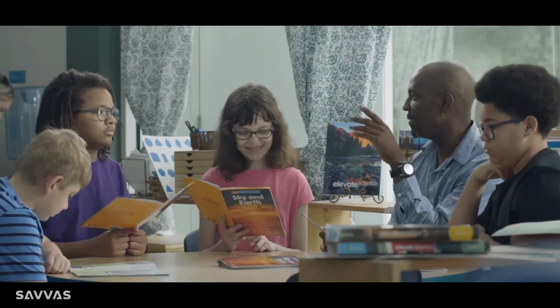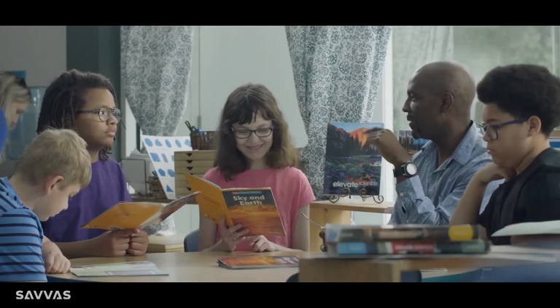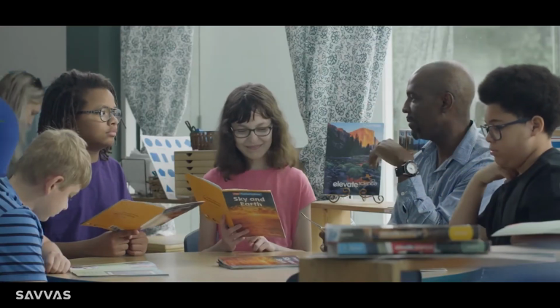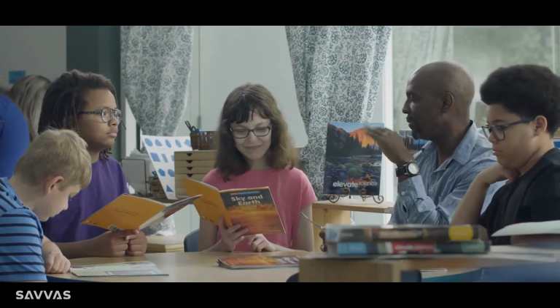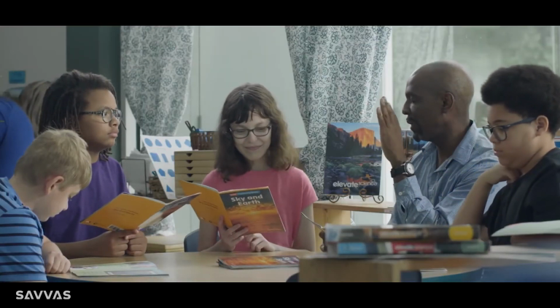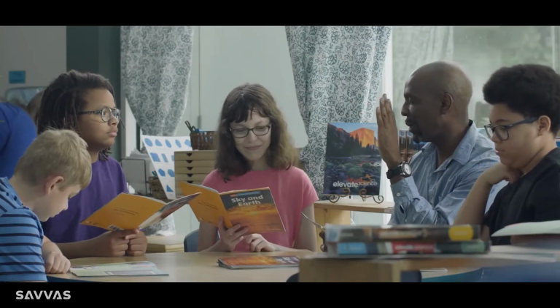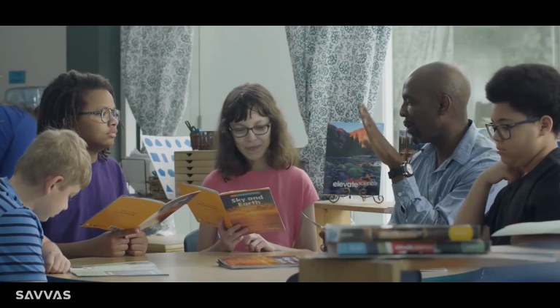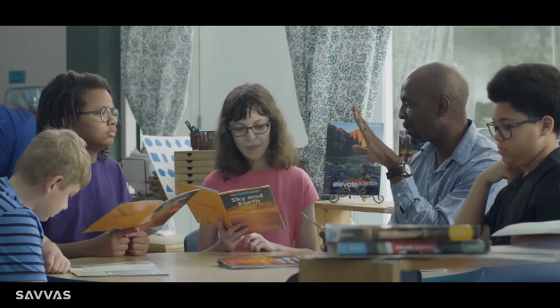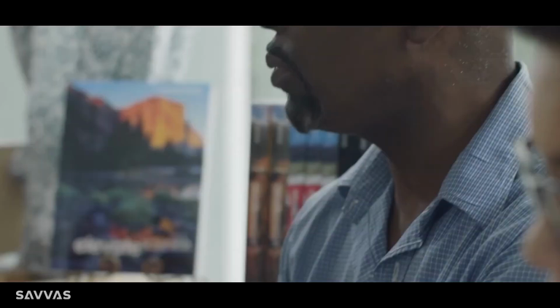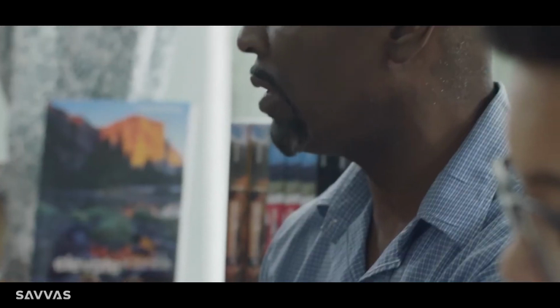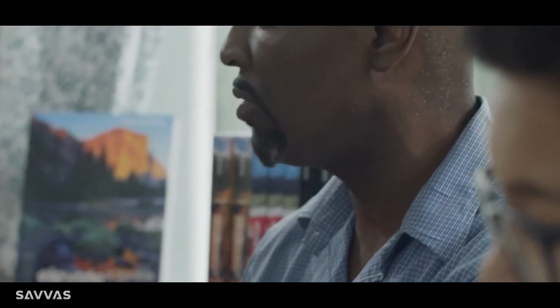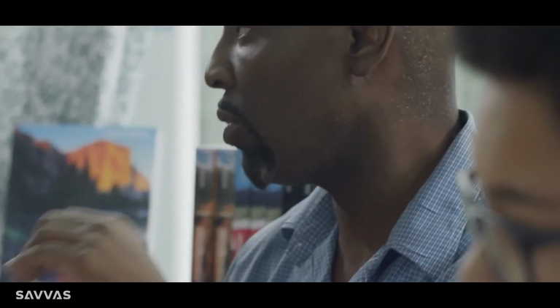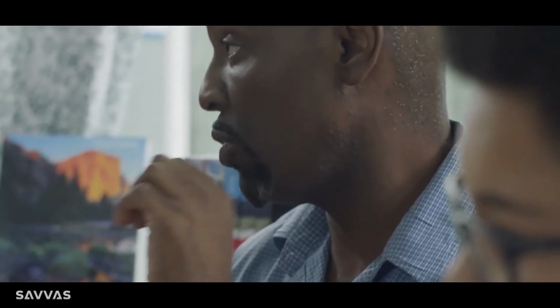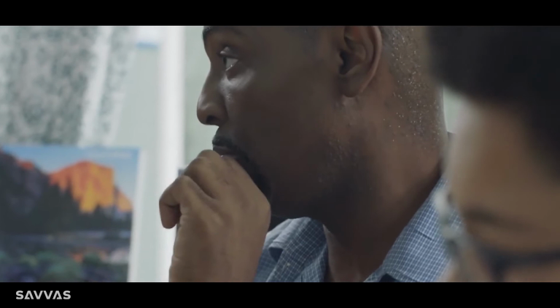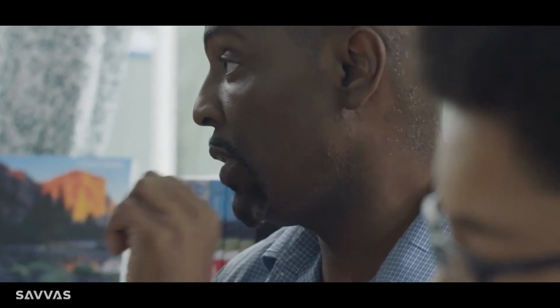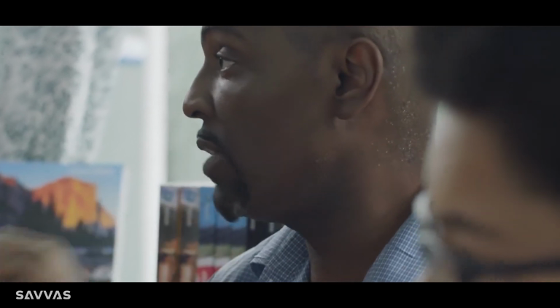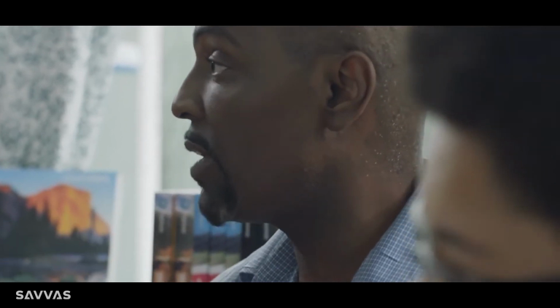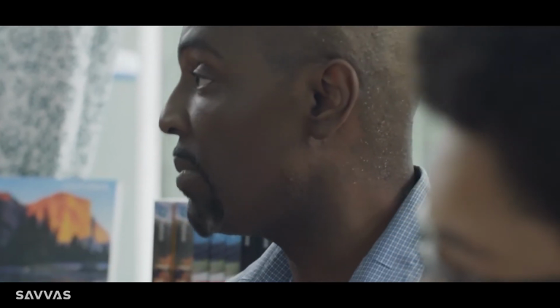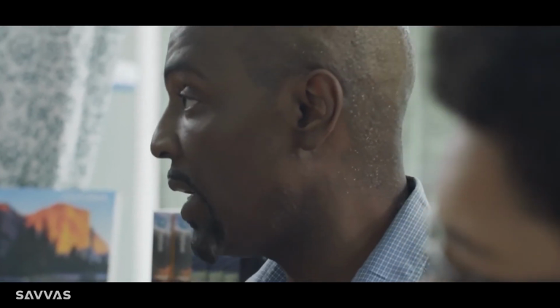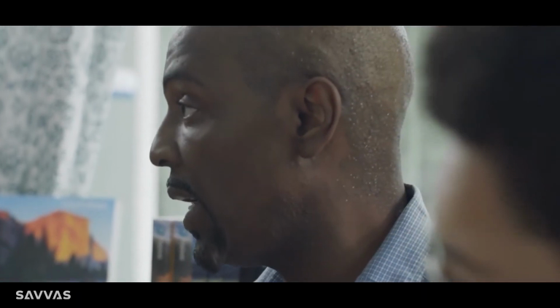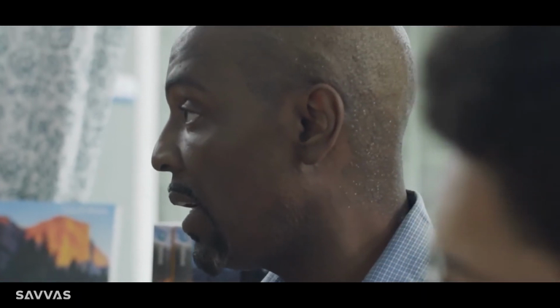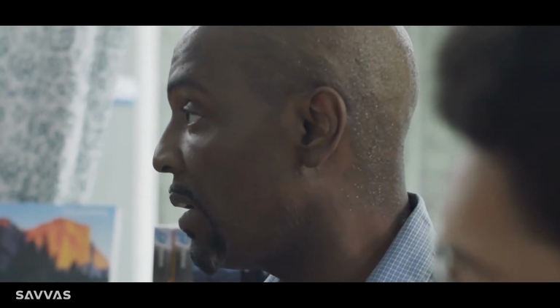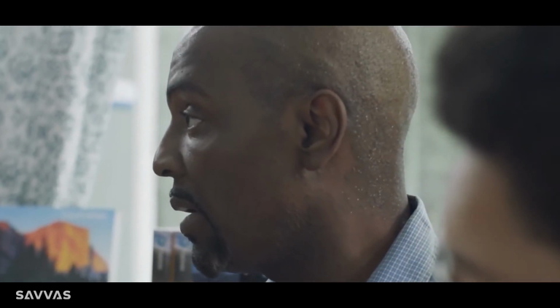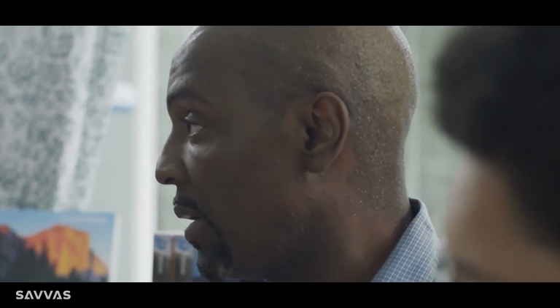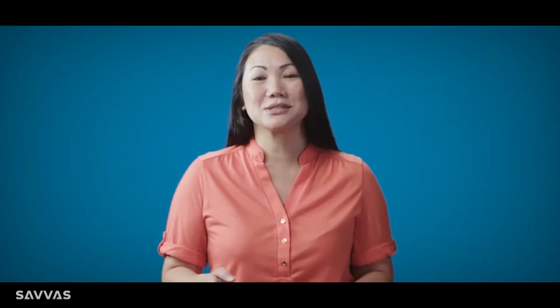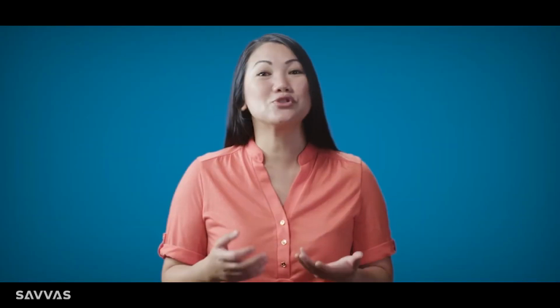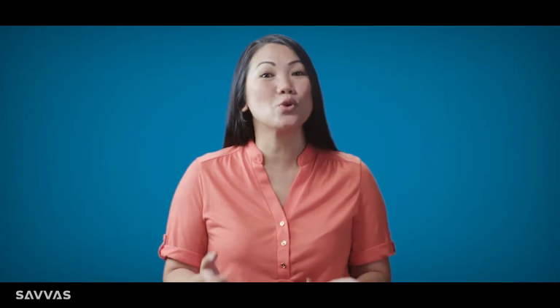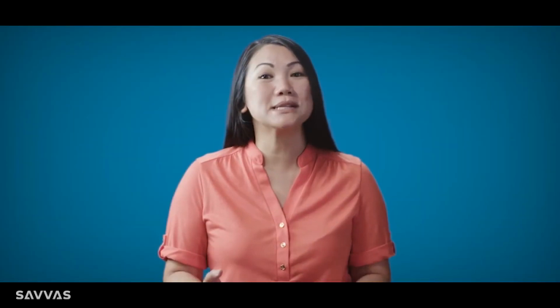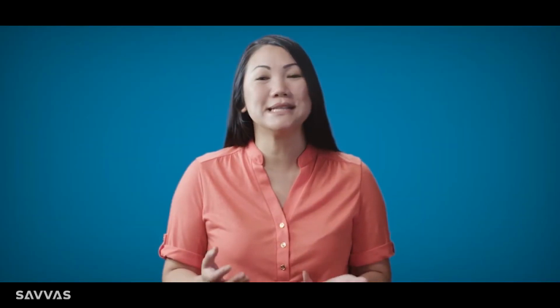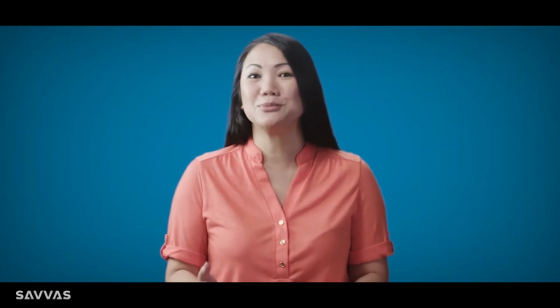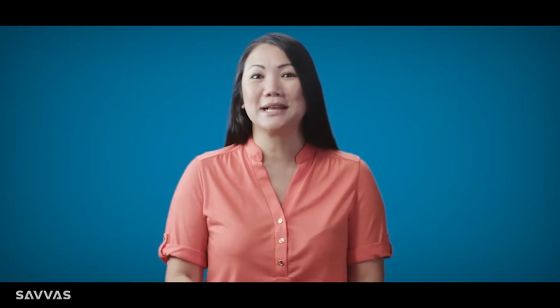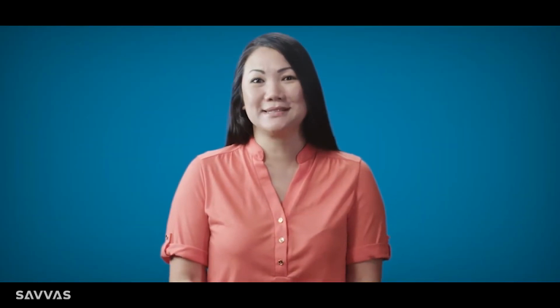I've never seen STEM engineering readers in a science program before. It extends to engineering practices with short, teachable lessons.